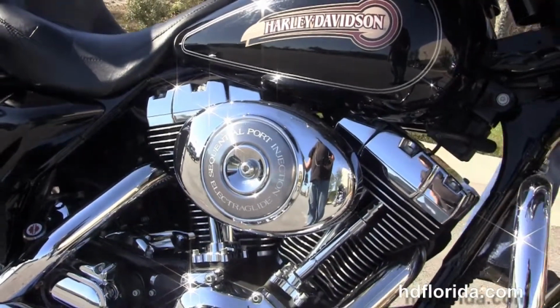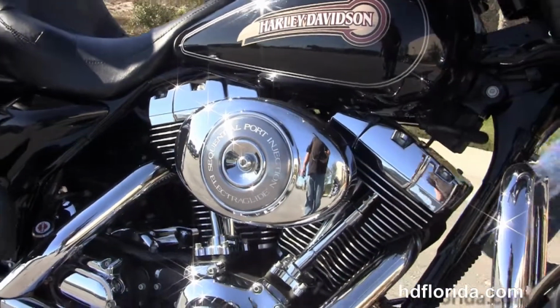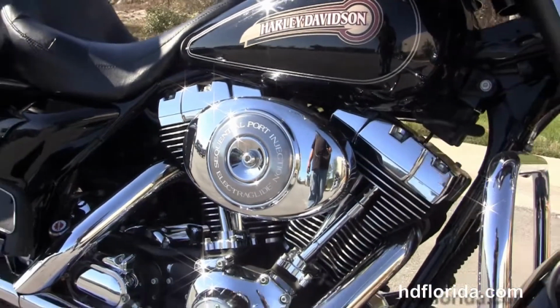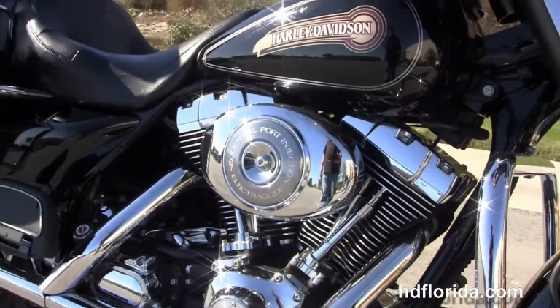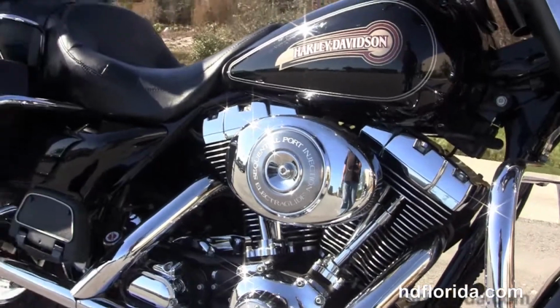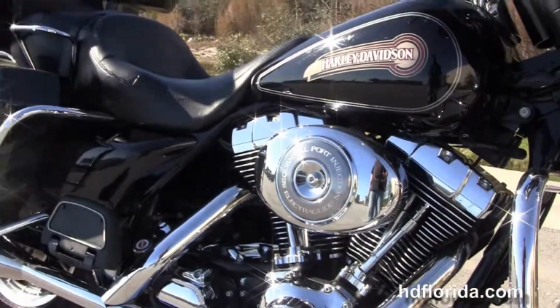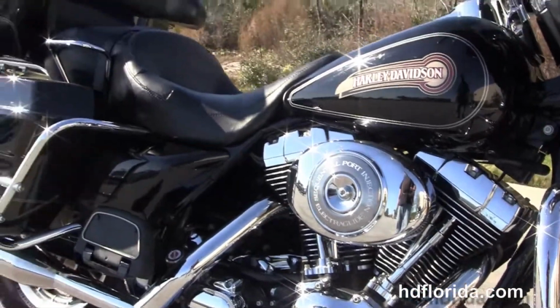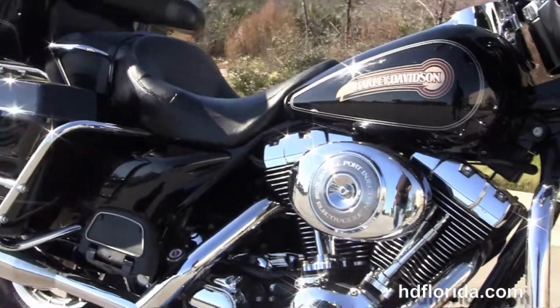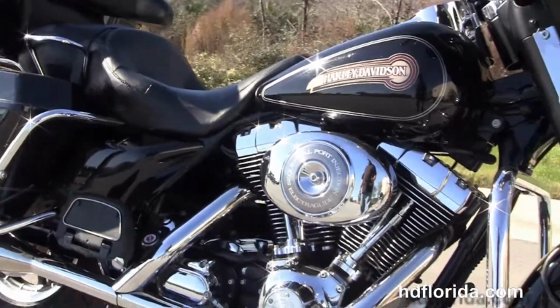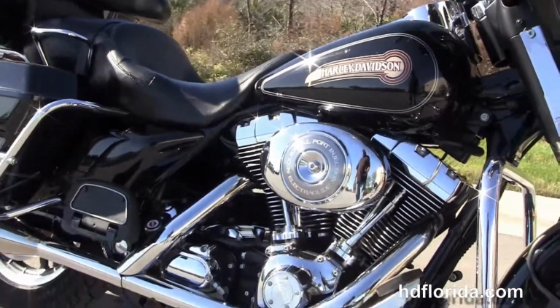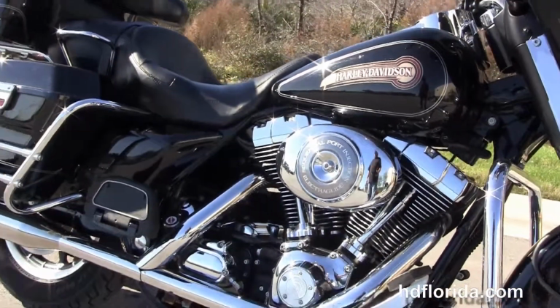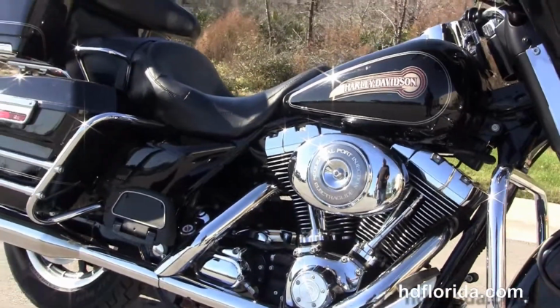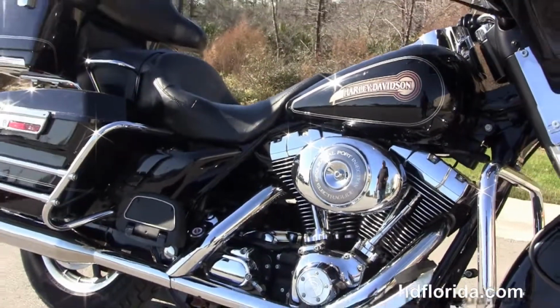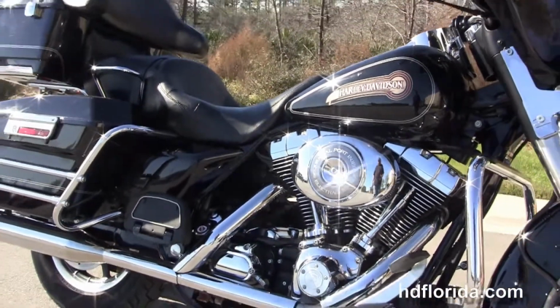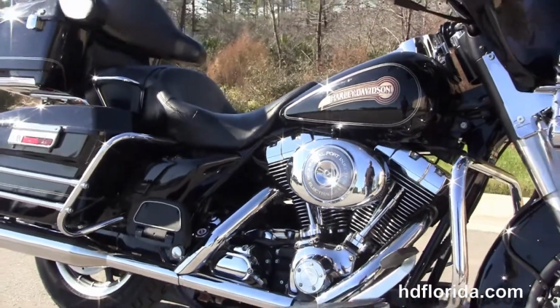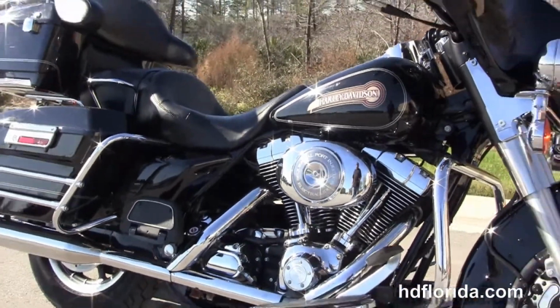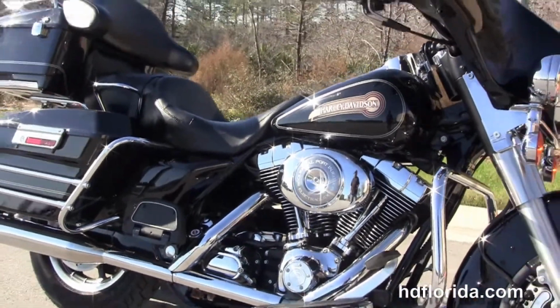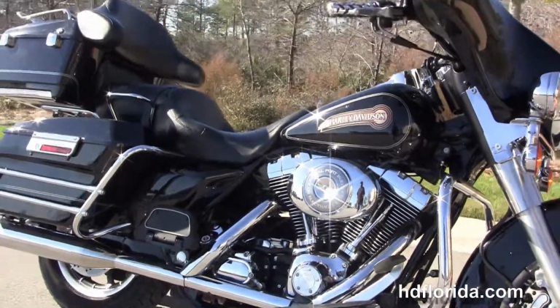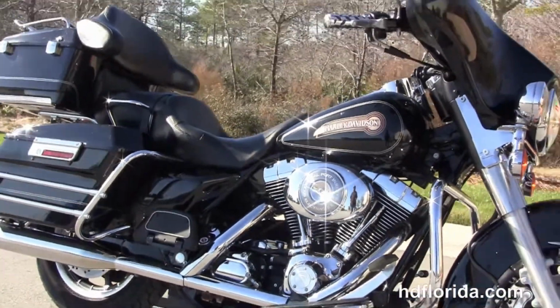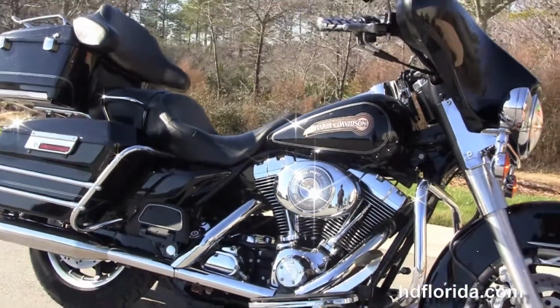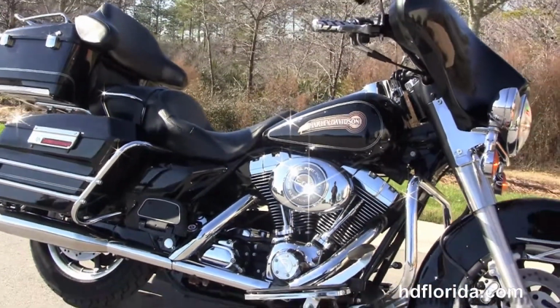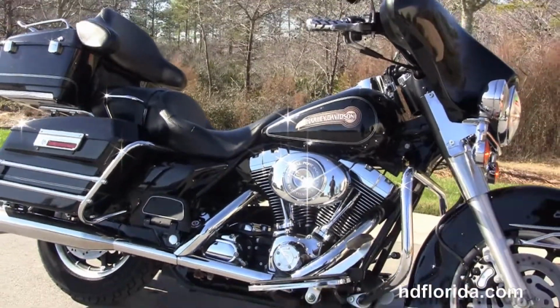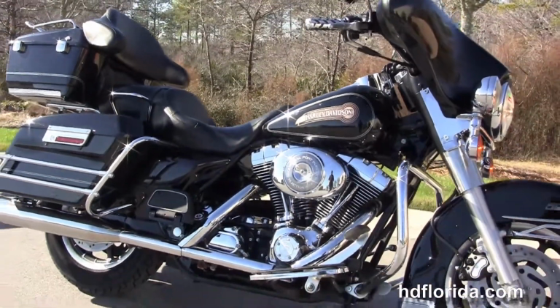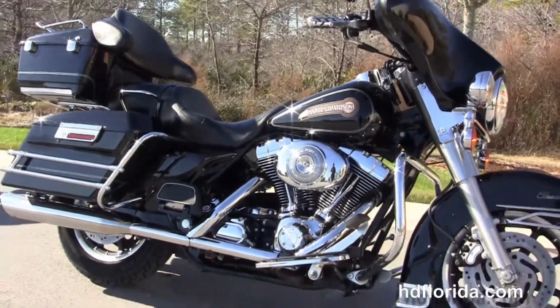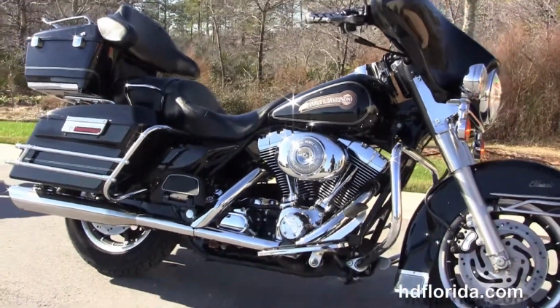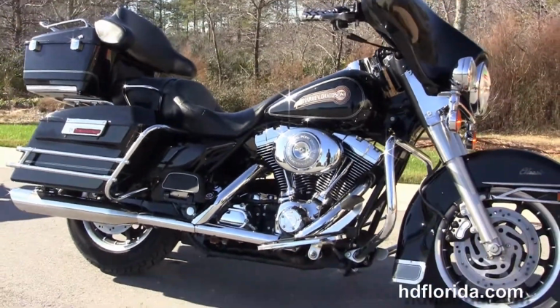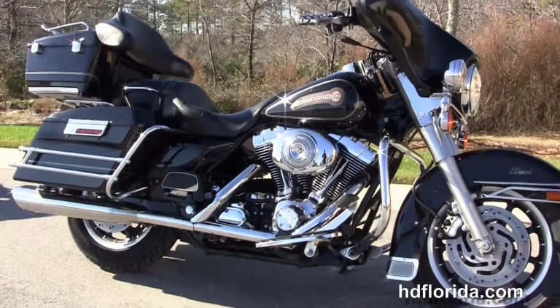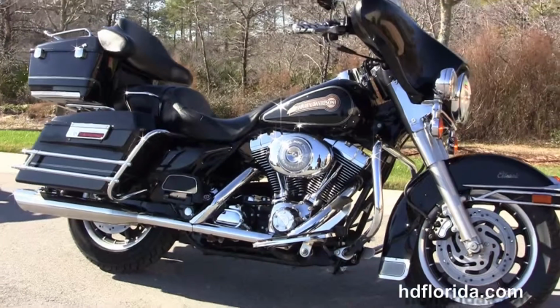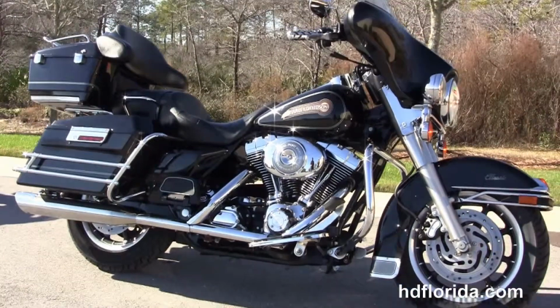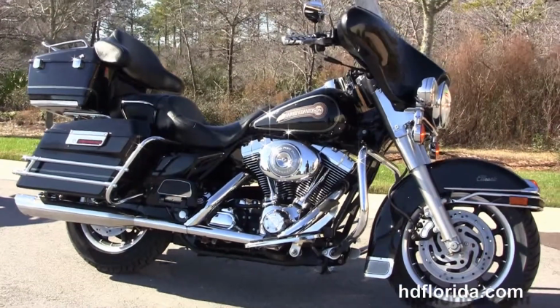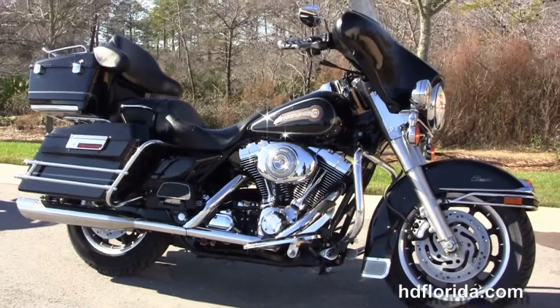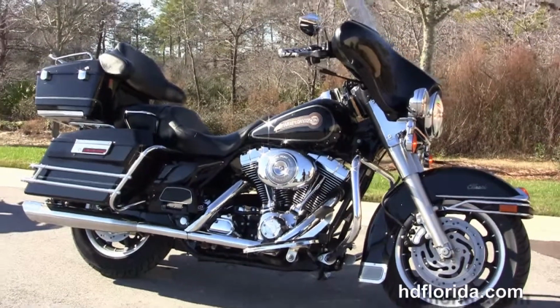Be sure to ask about our Fly & Ride program. Here at the world famous Harley-Davidson of Panama City Beach, all our bikes are fully serviced and safety inspected.